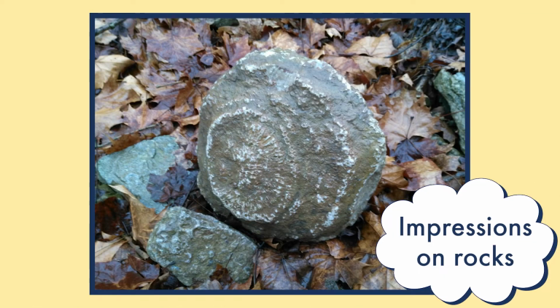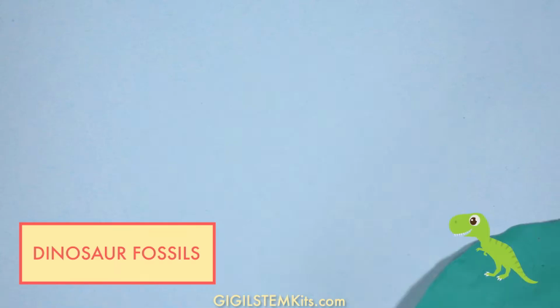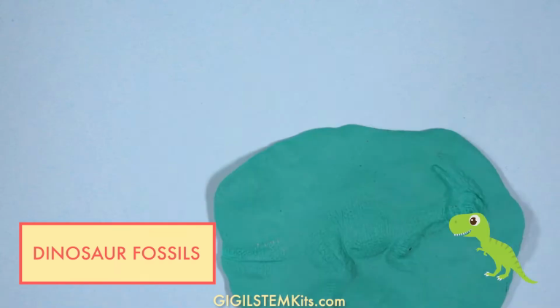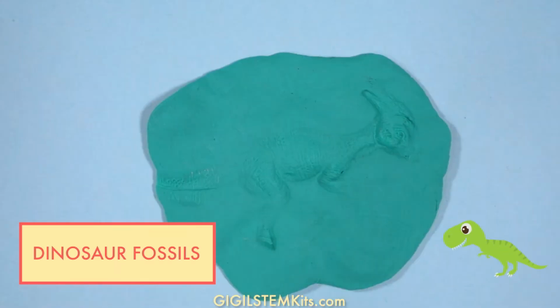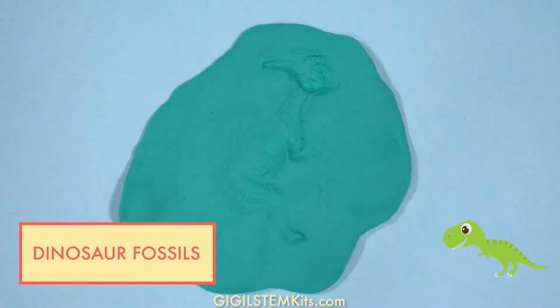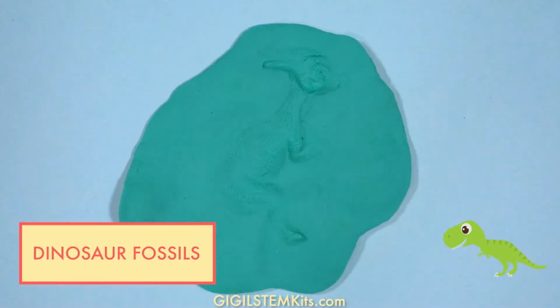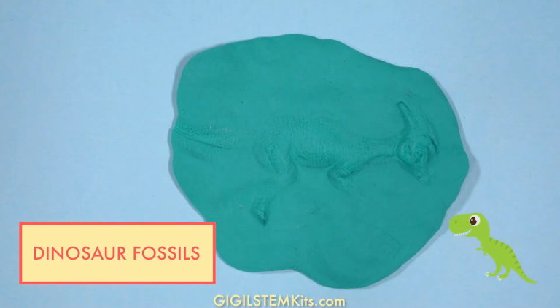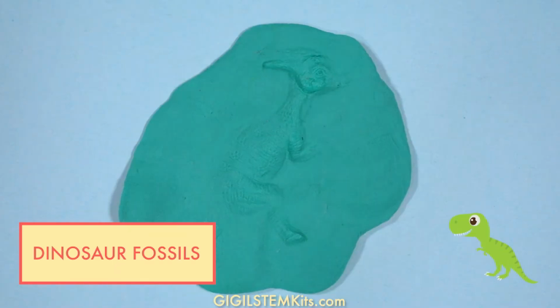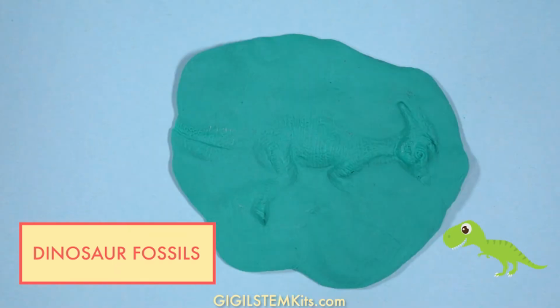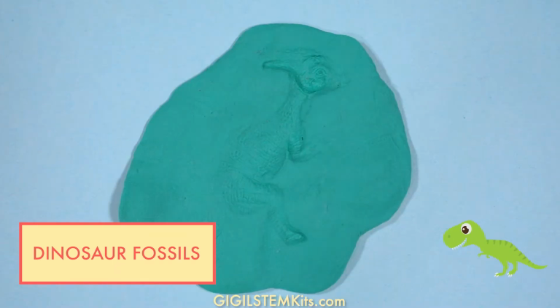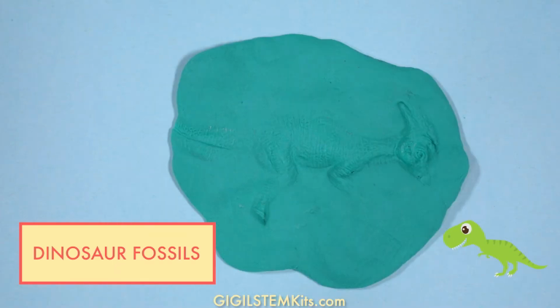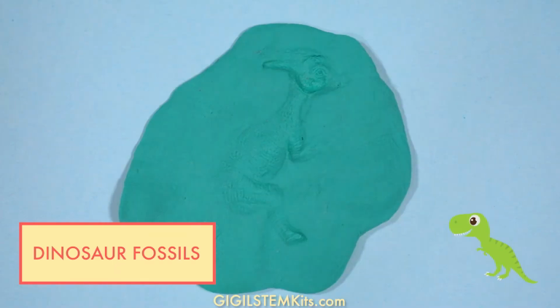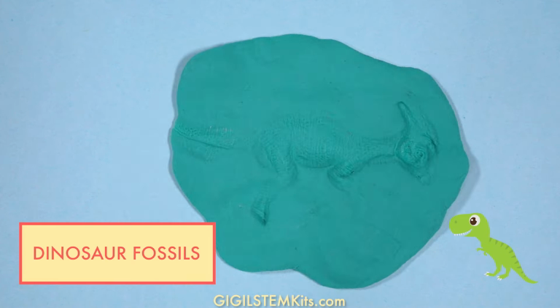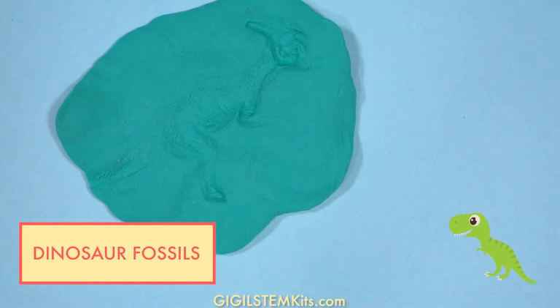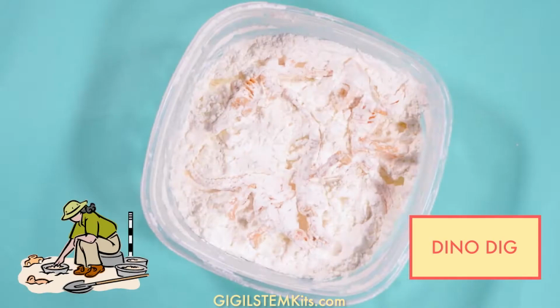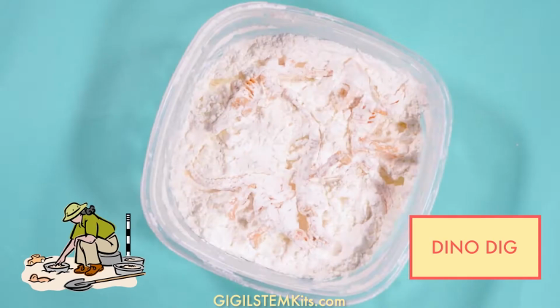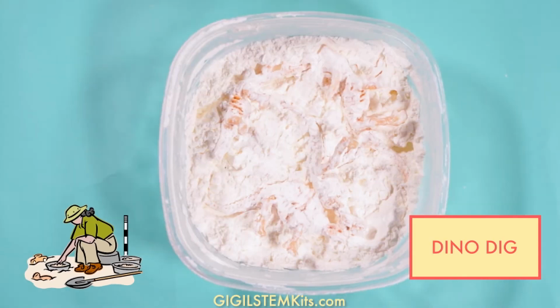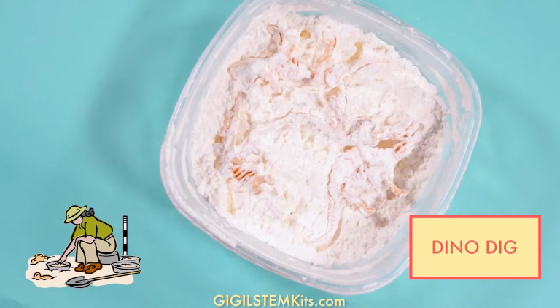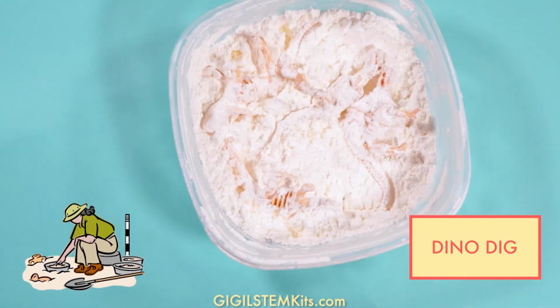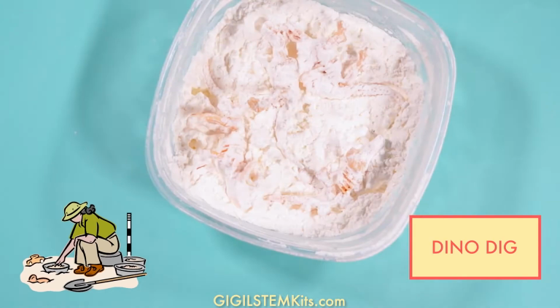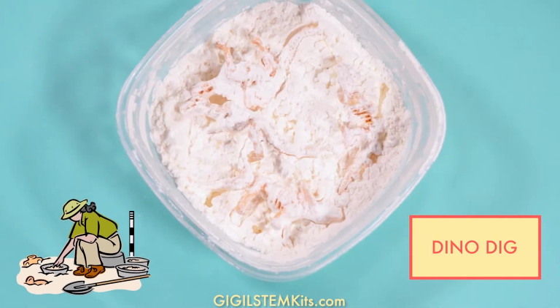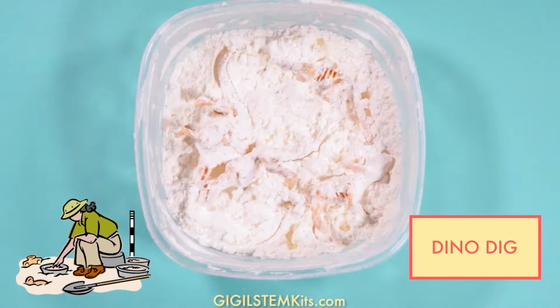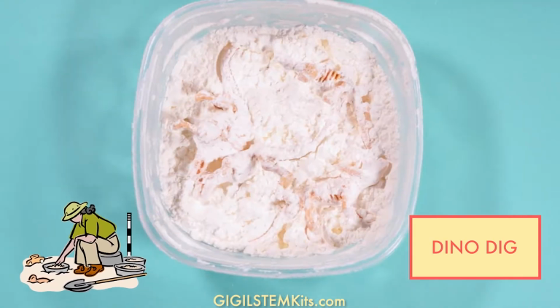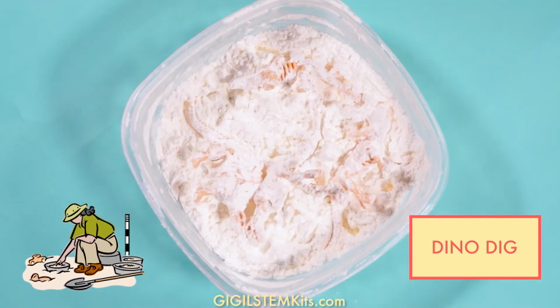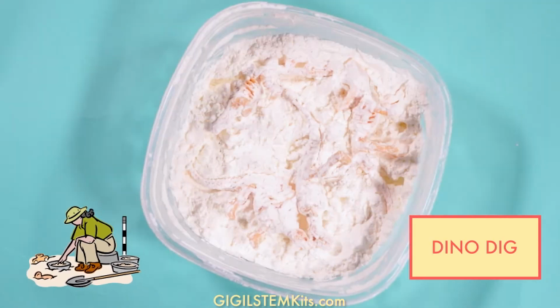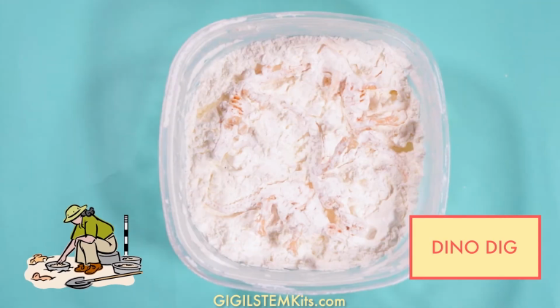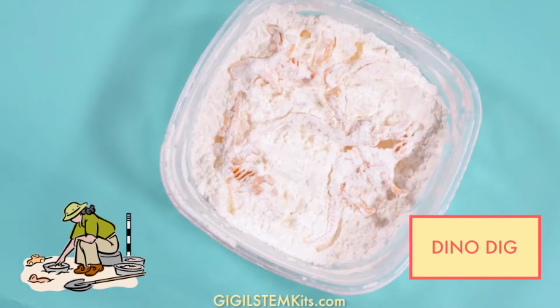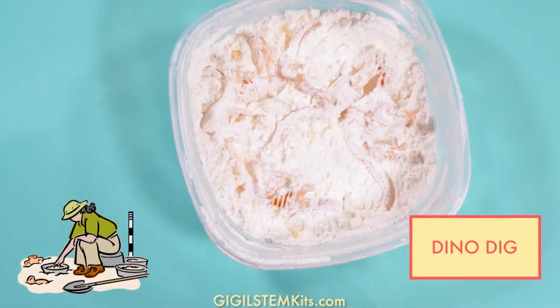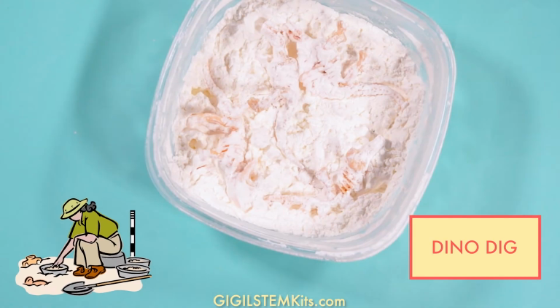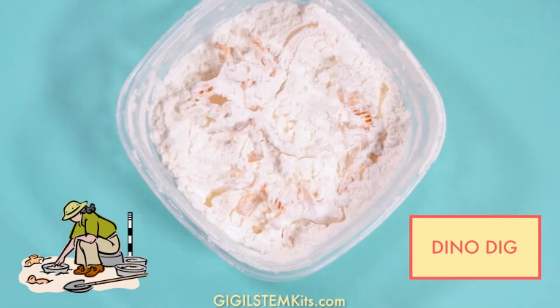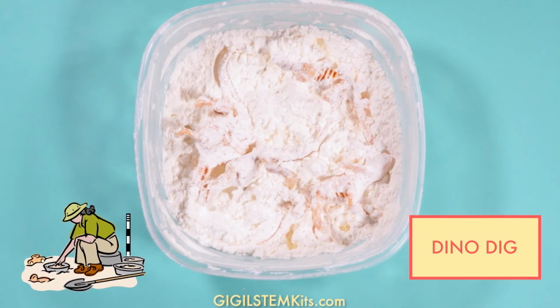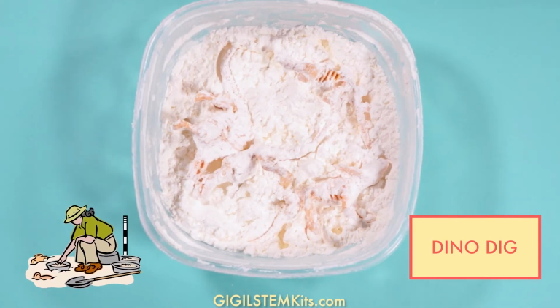You can make your own fossils and dig for dinosaur bones in Giggle's Junior Archaeologist and Paleontologist STEM Kit.